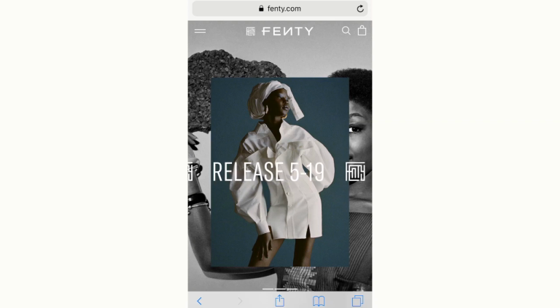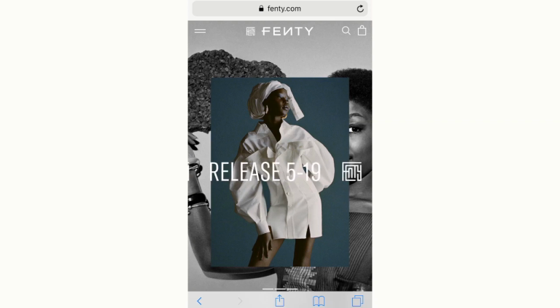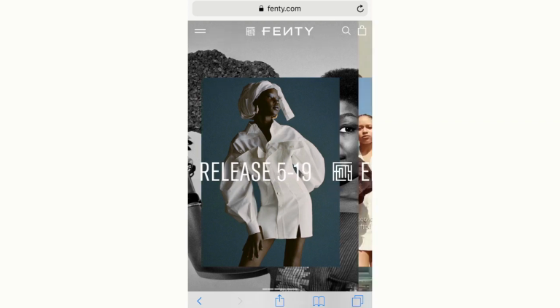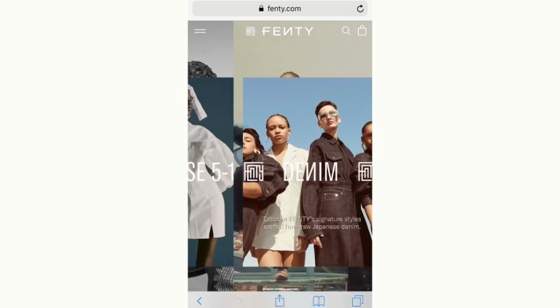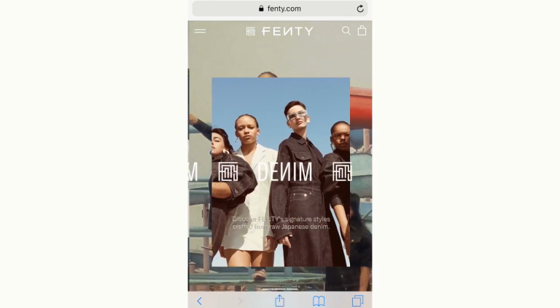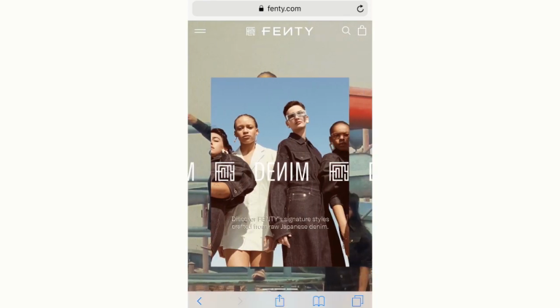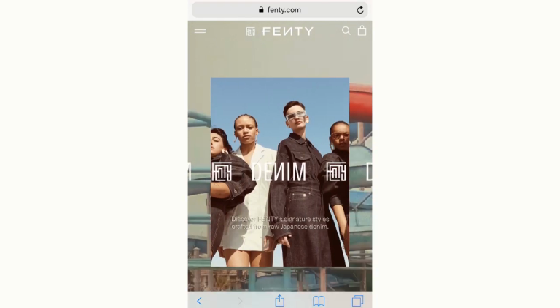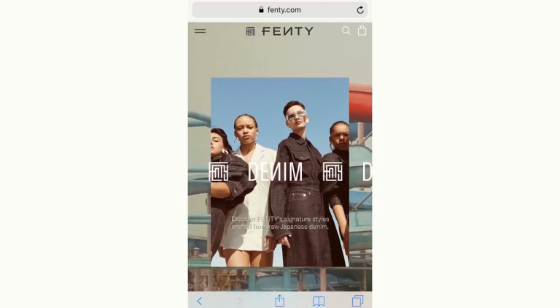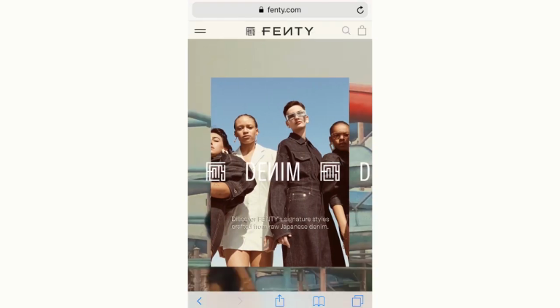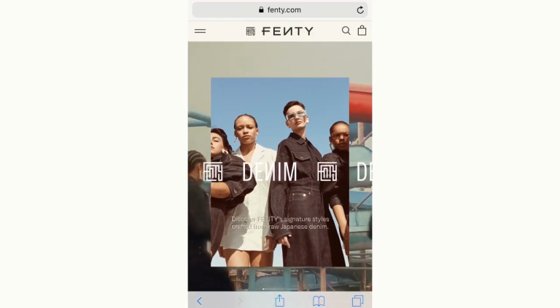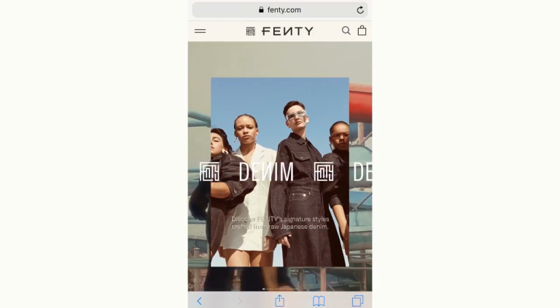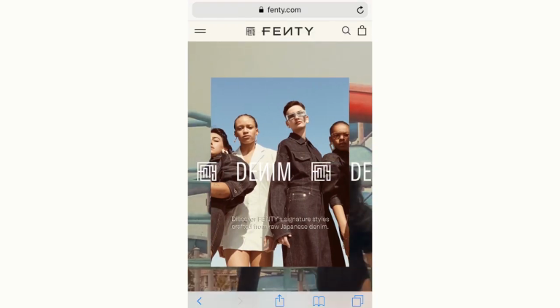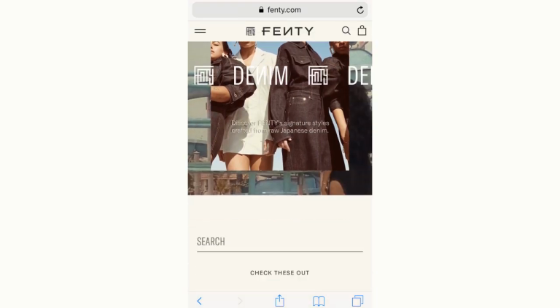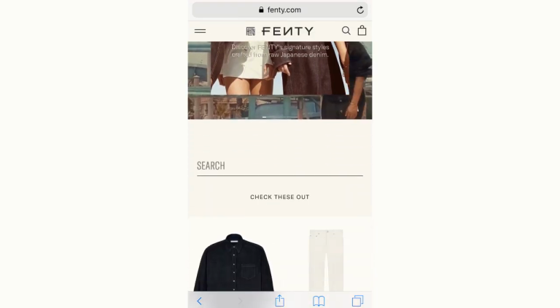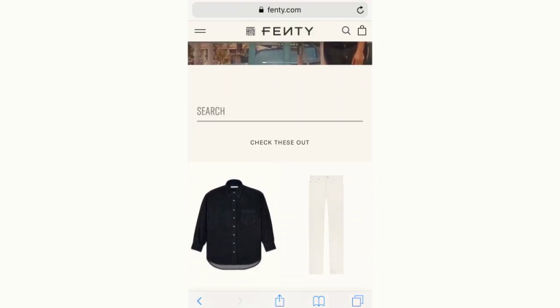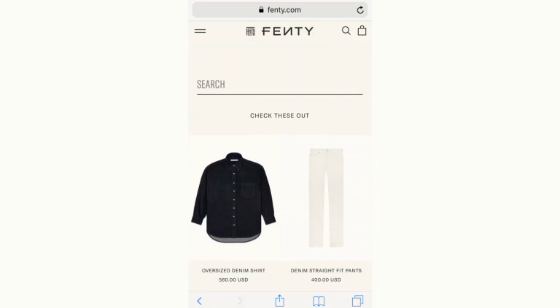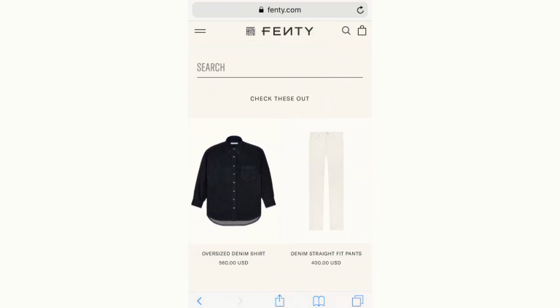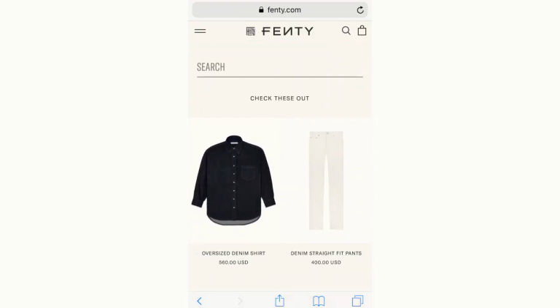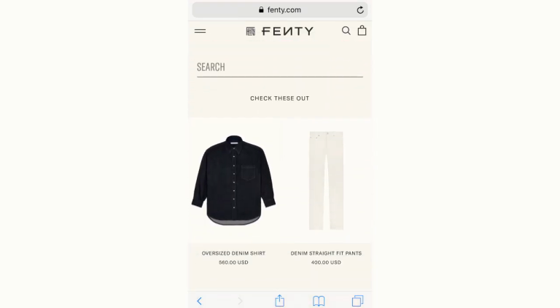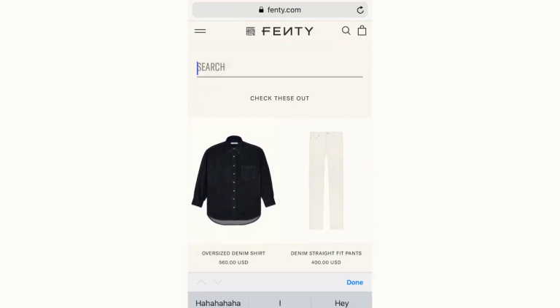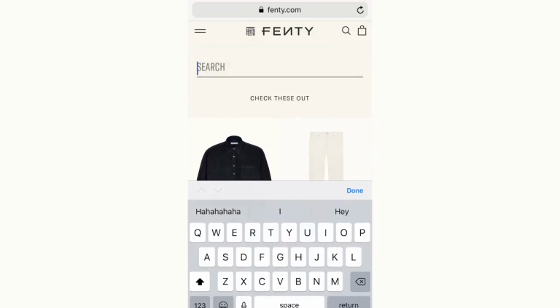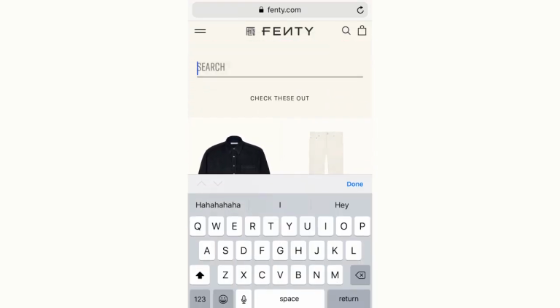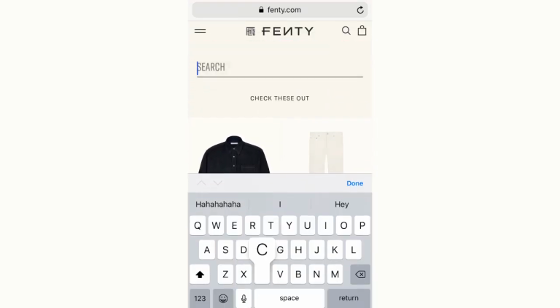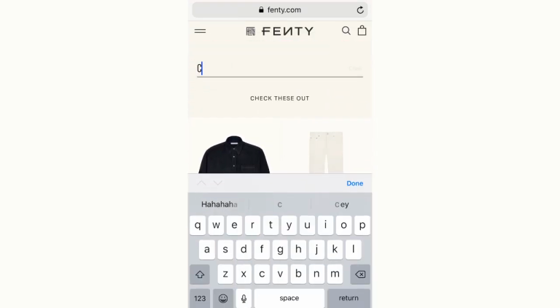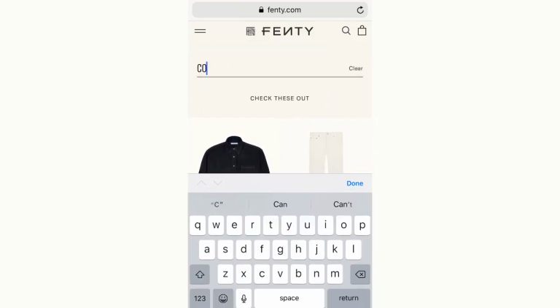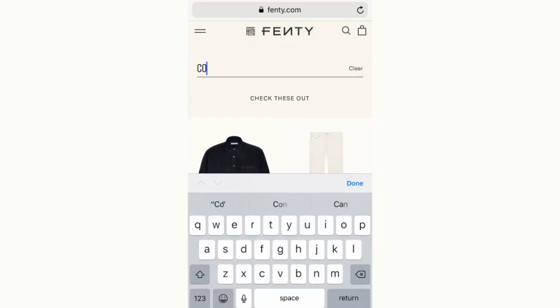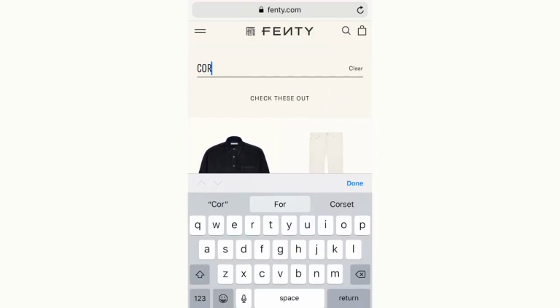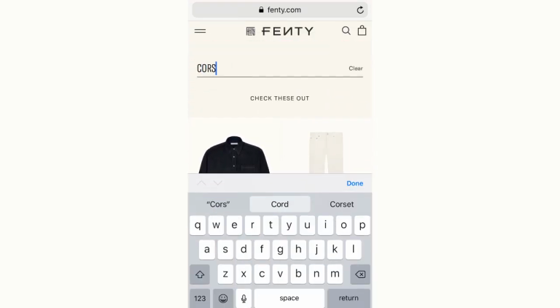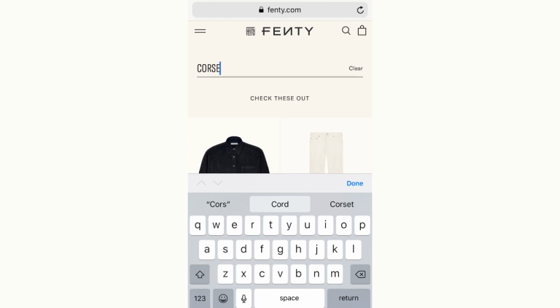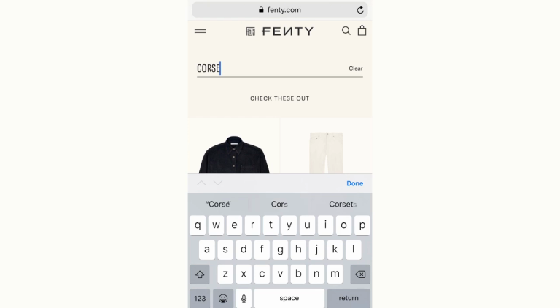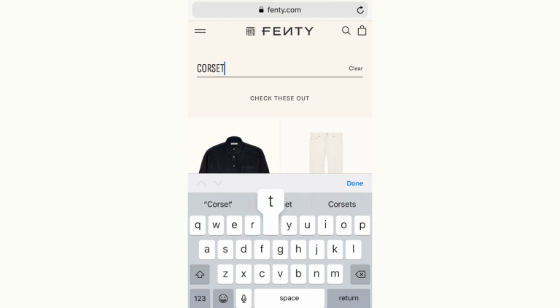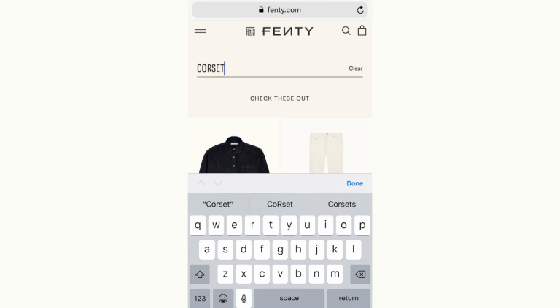Hey guys, welcome back to my channel. I hope you're doing great. Today's video is going to be a Fenty inspired t-shirt dress DIY.